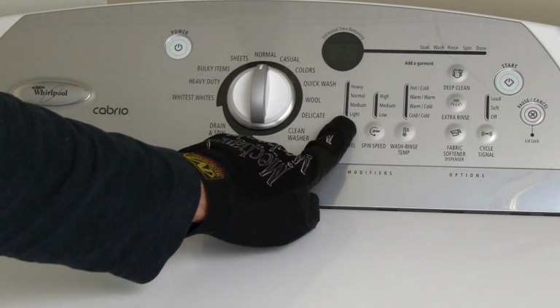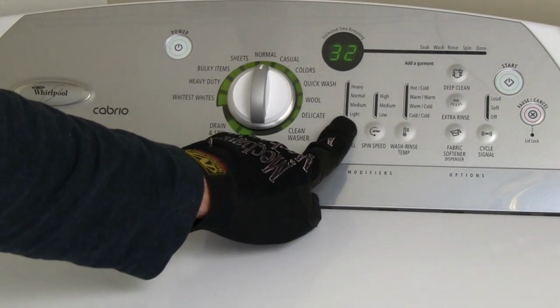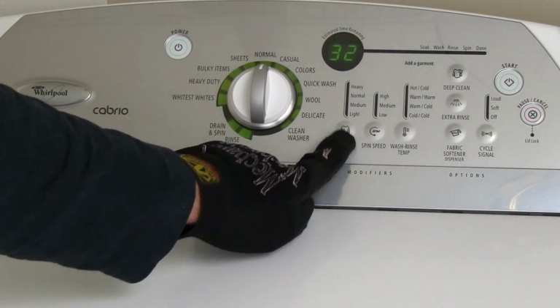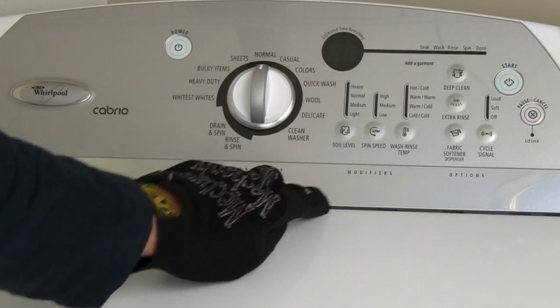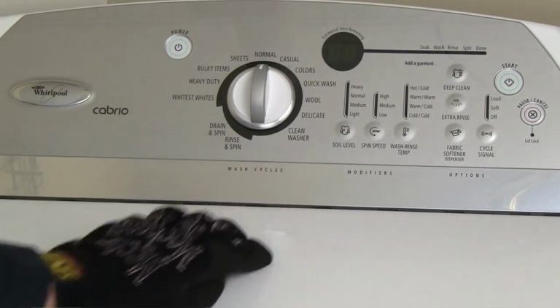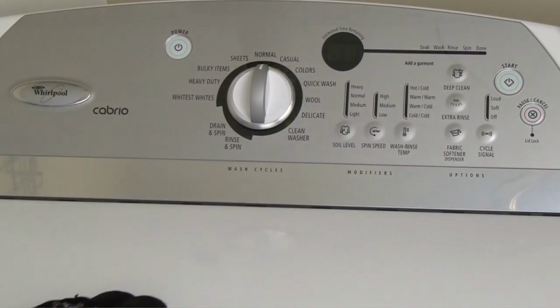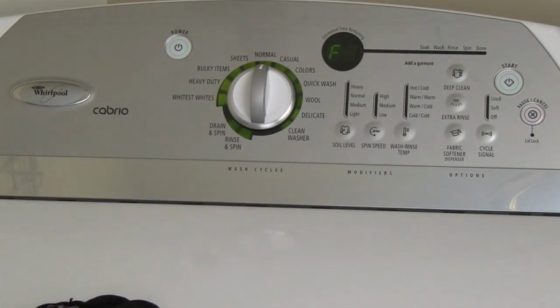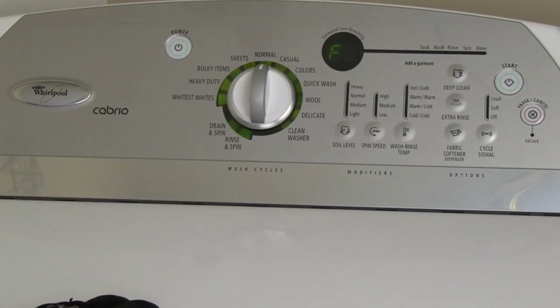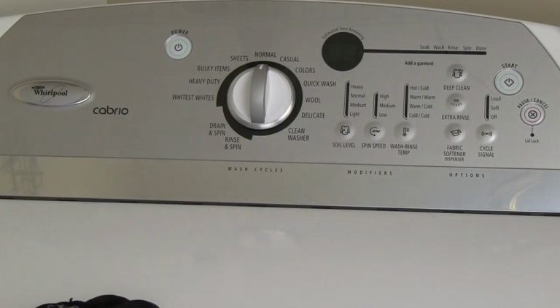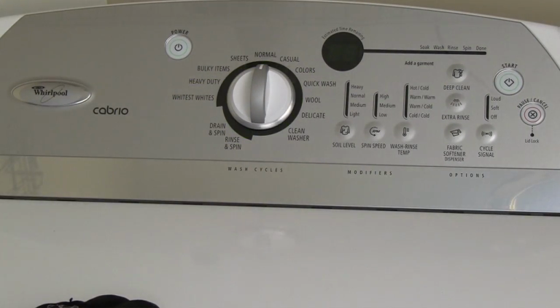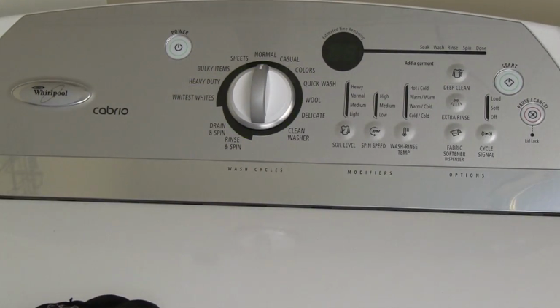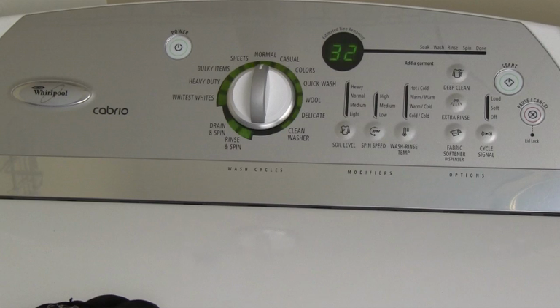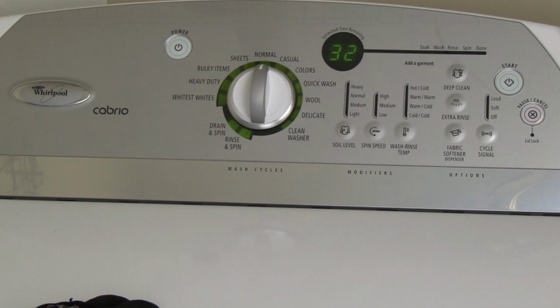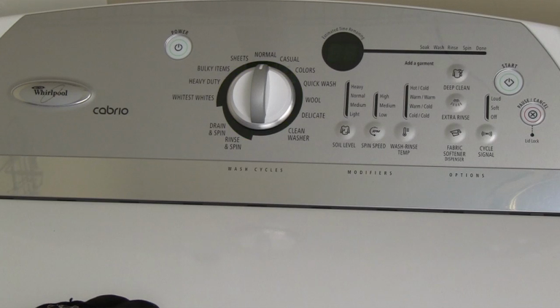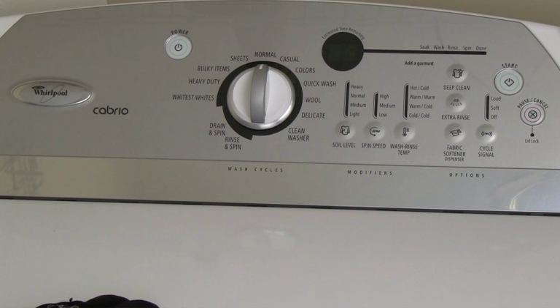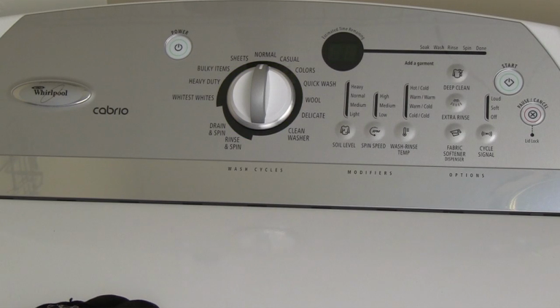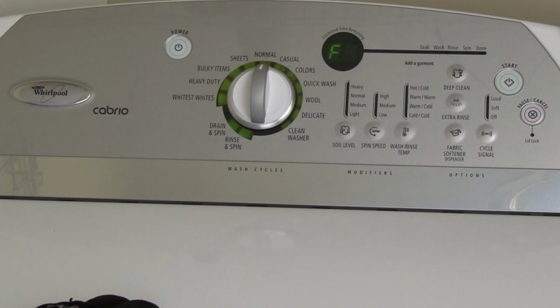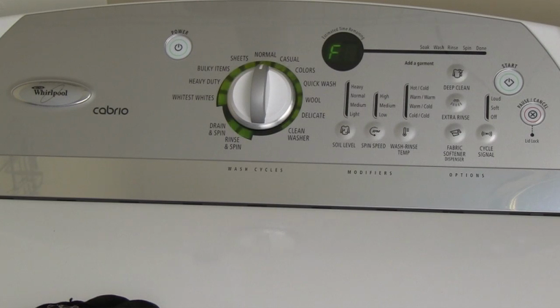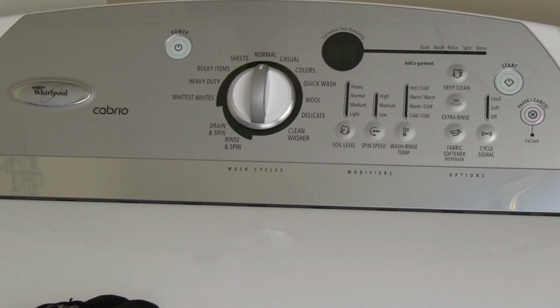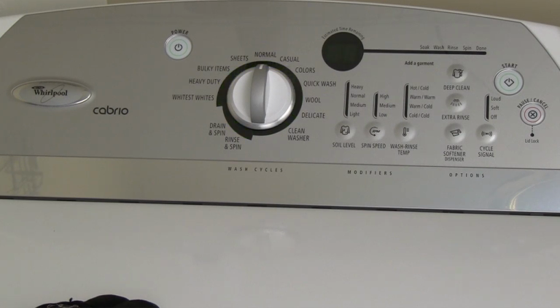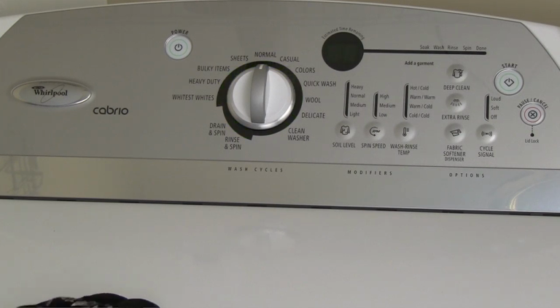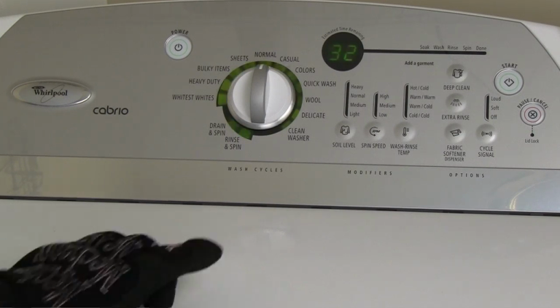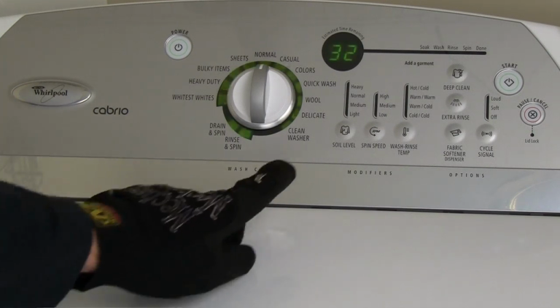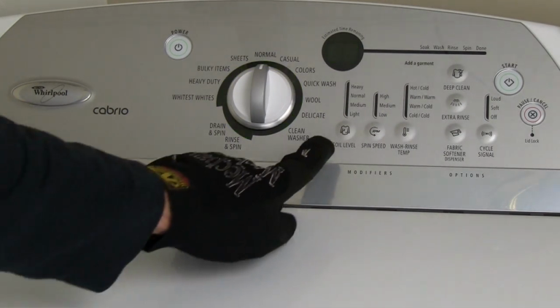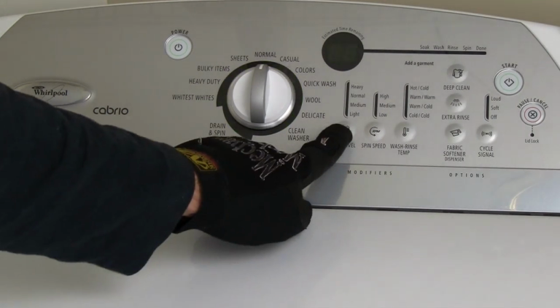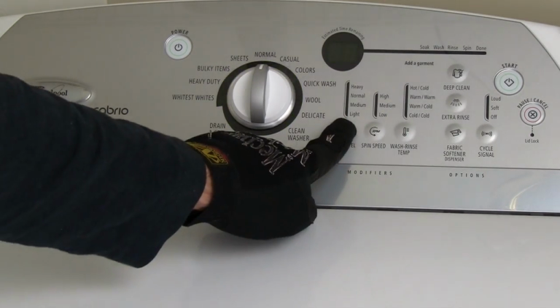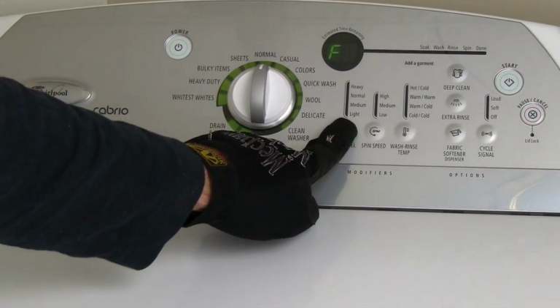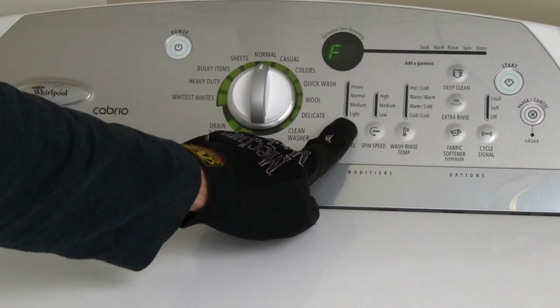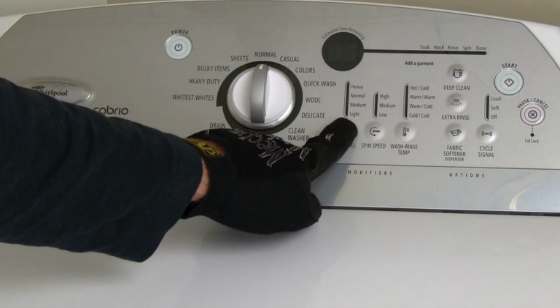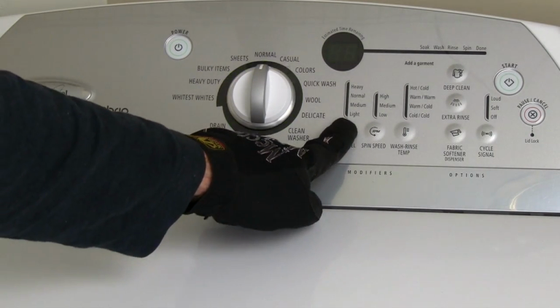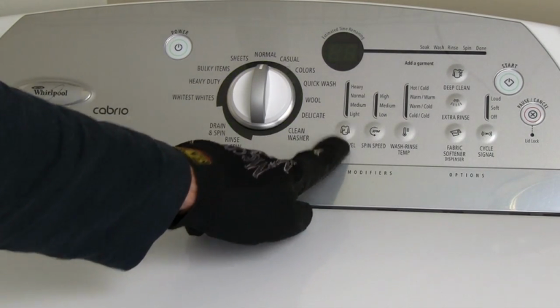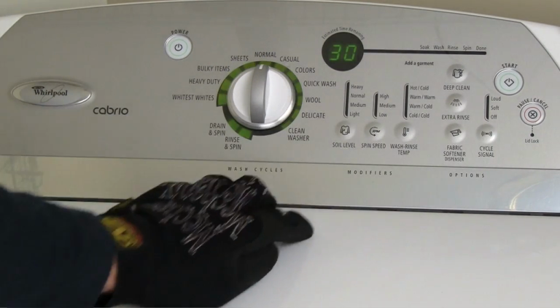If you are having problems getting the diagnostics mode to work, try a different button or make sure that you're not rushing the 3-second count.